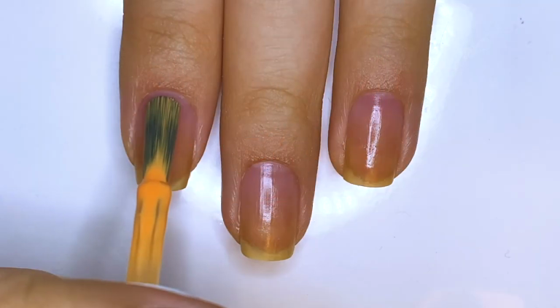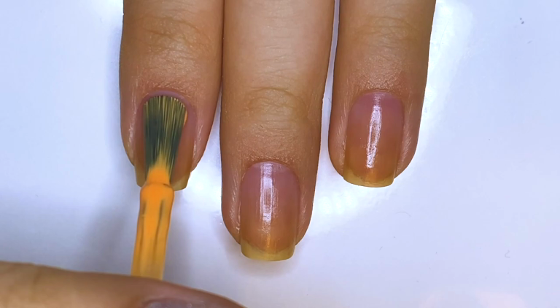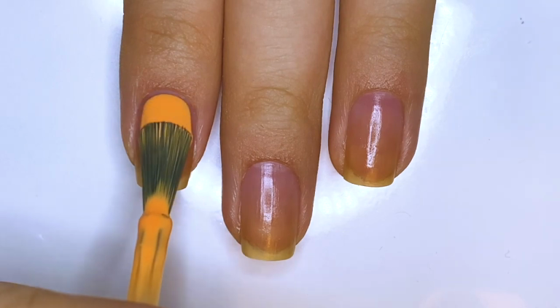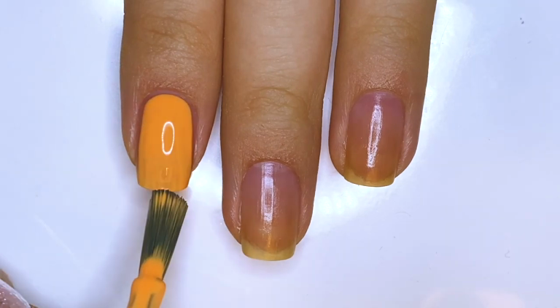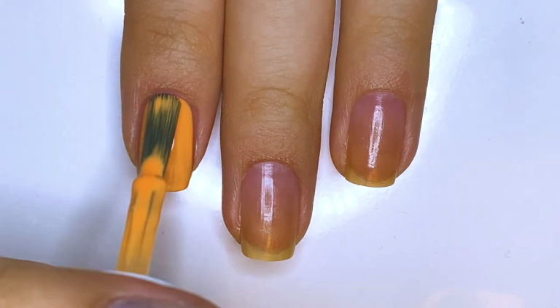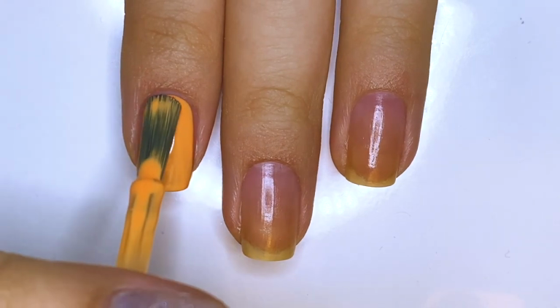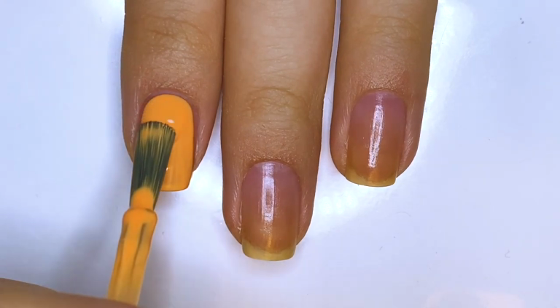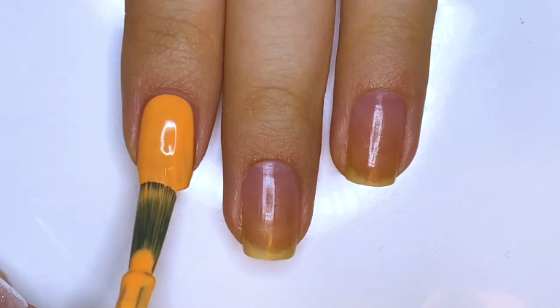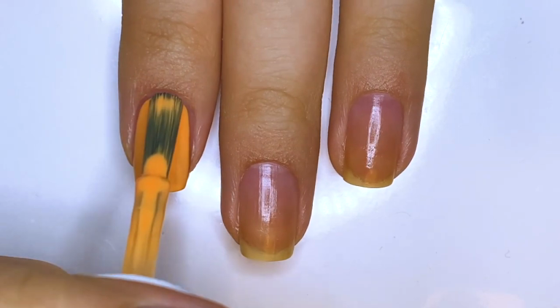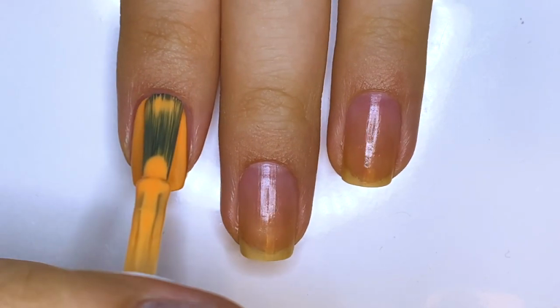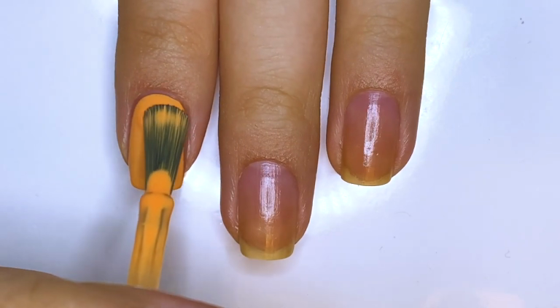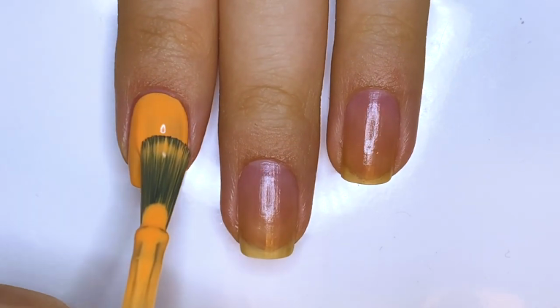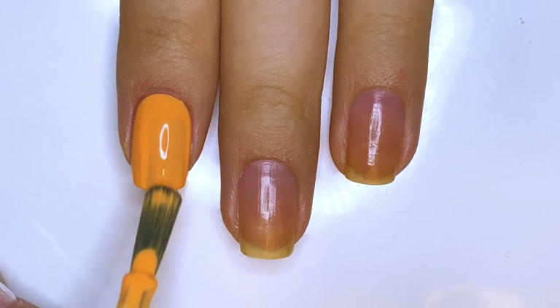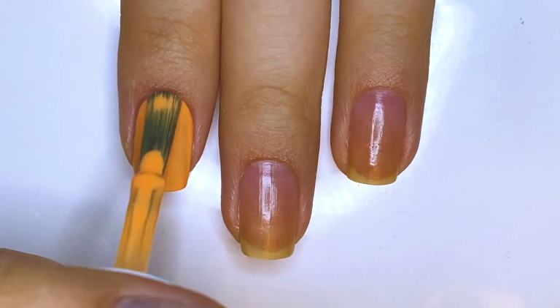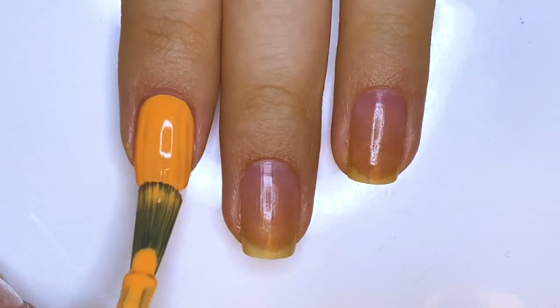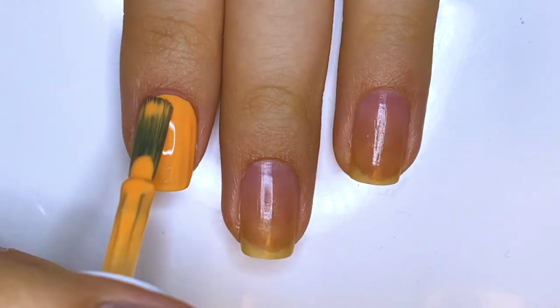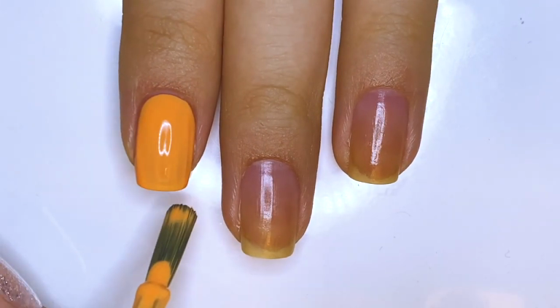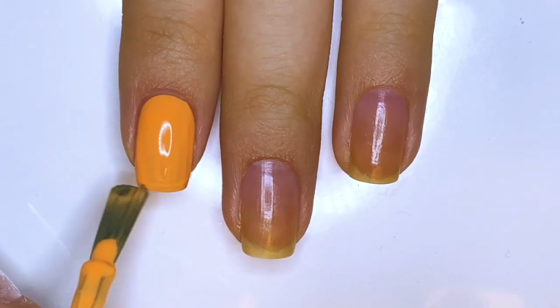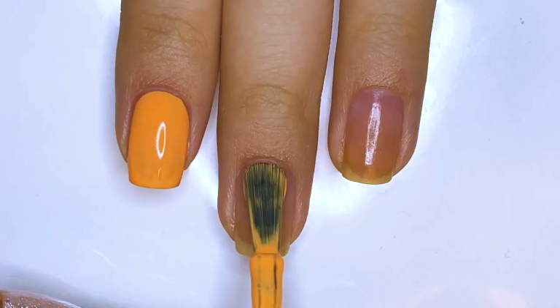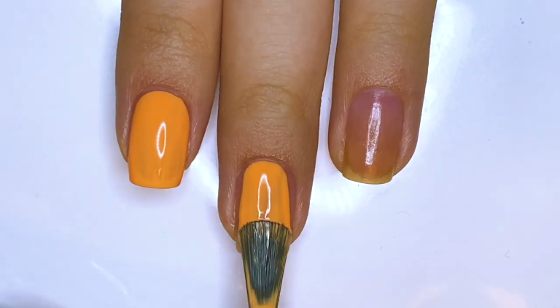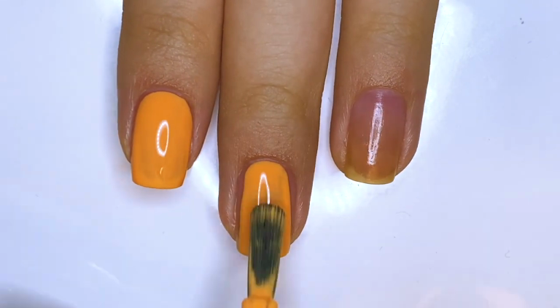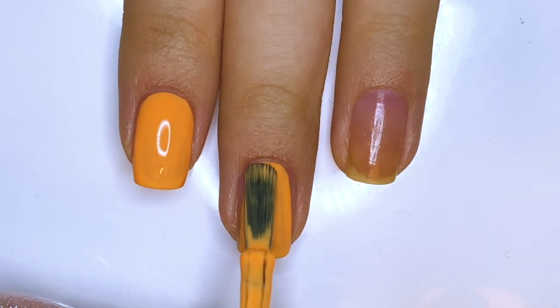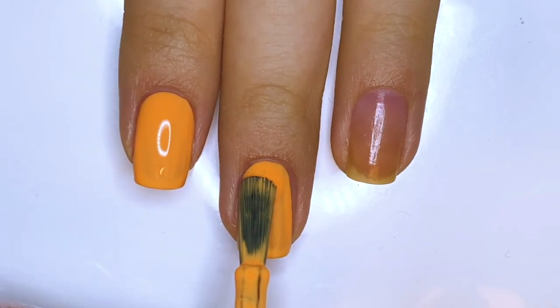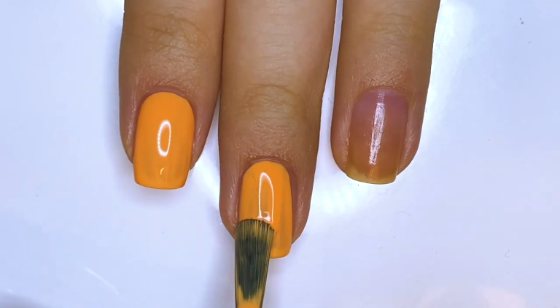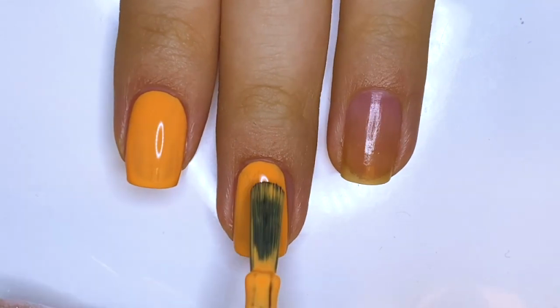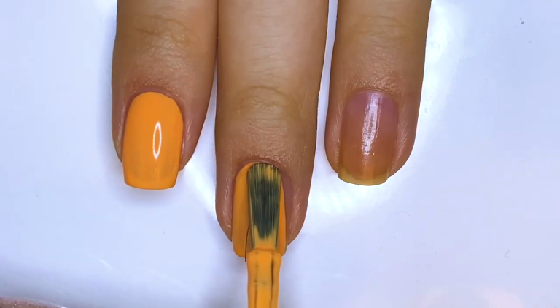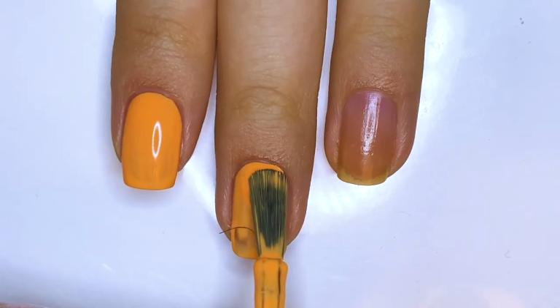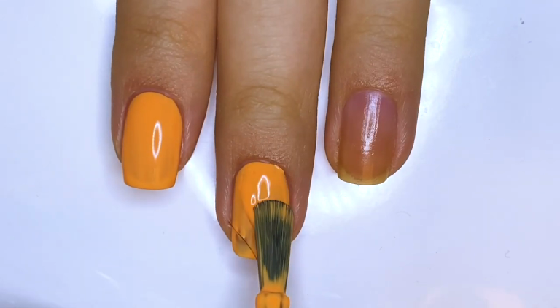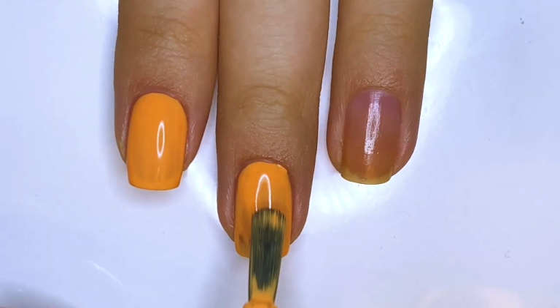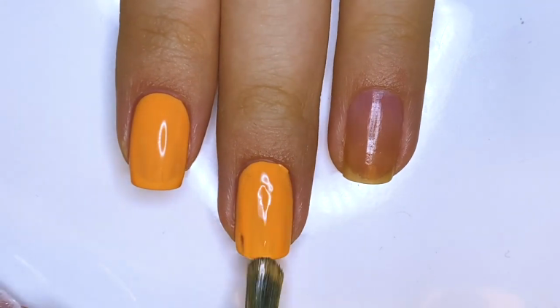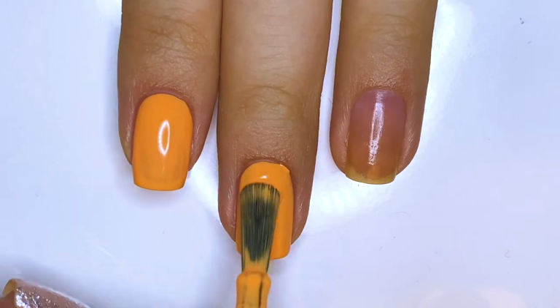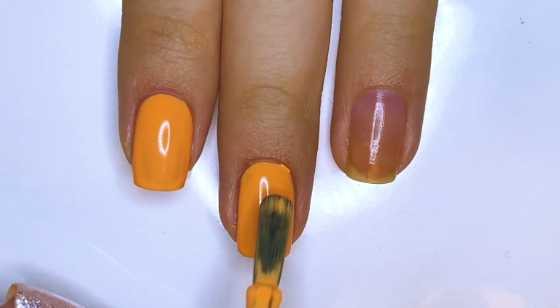Start by painting your index, middle, and ring fingernails a neon orange, and a light pink for the rest.